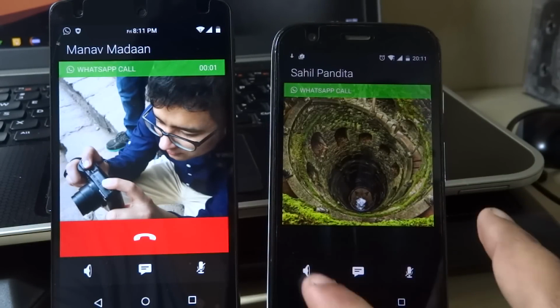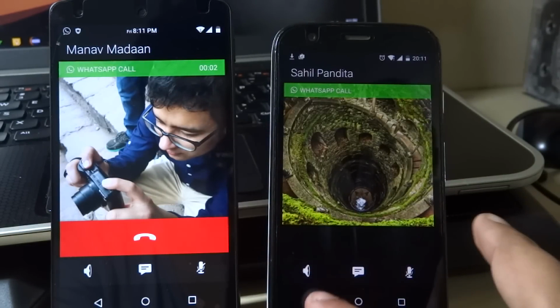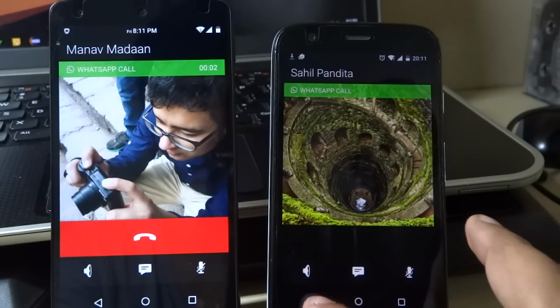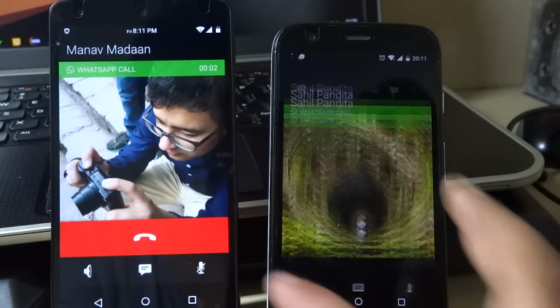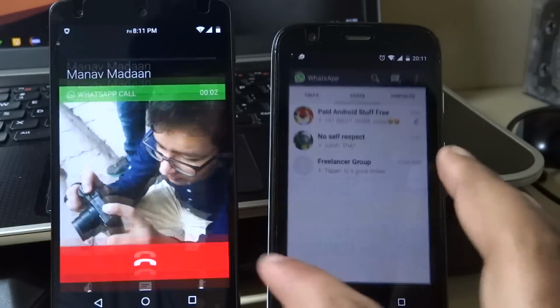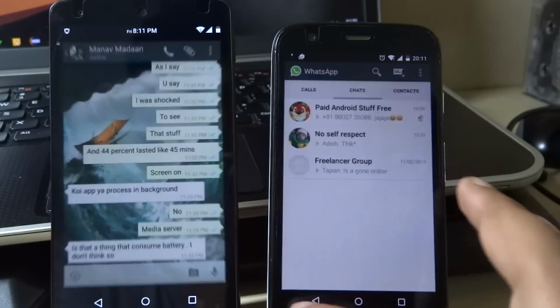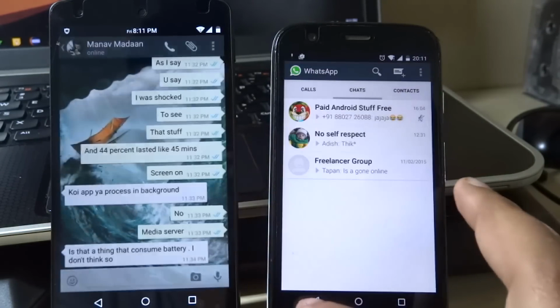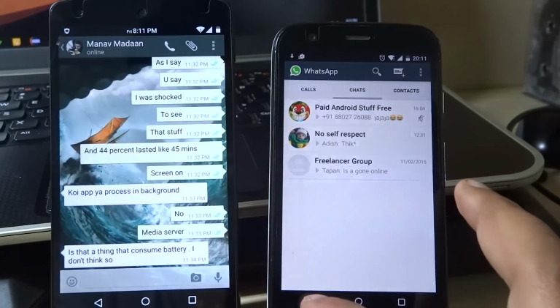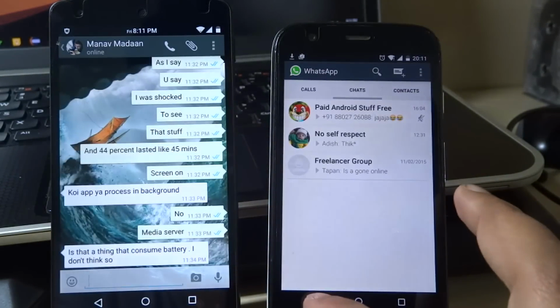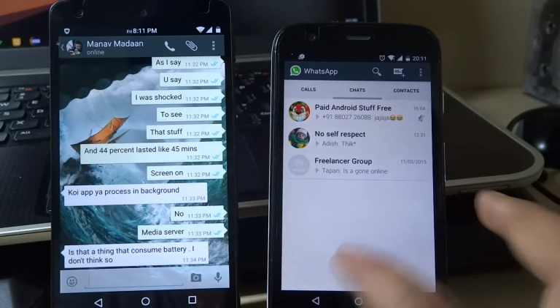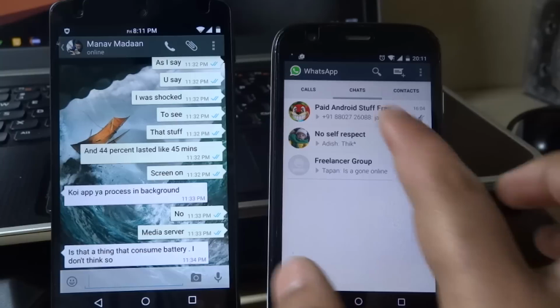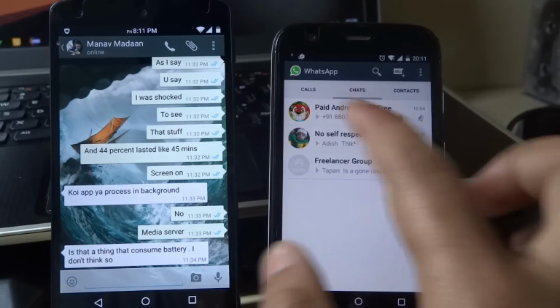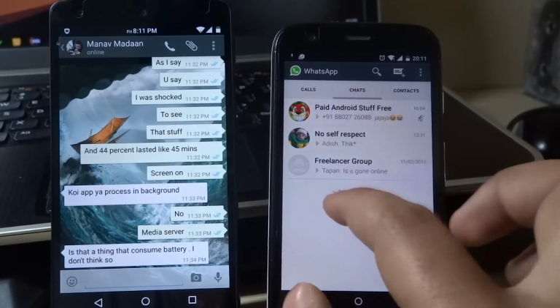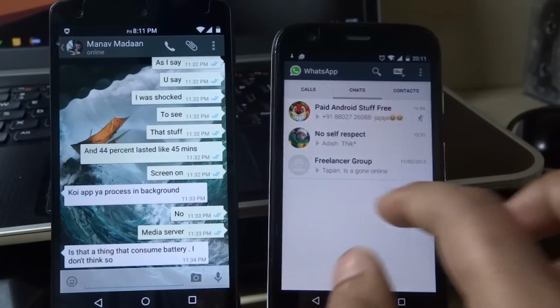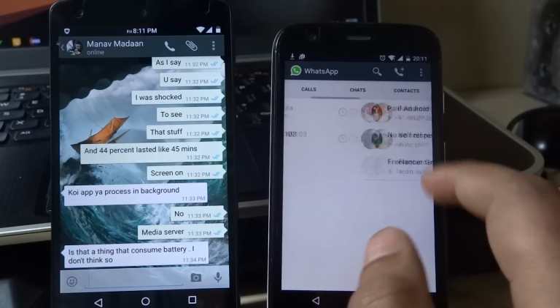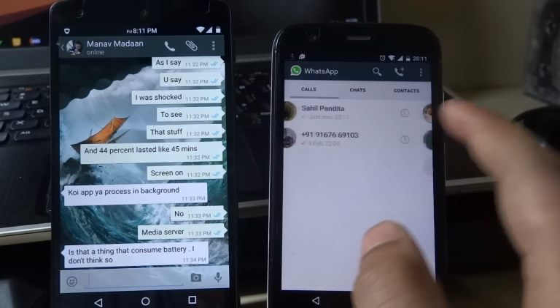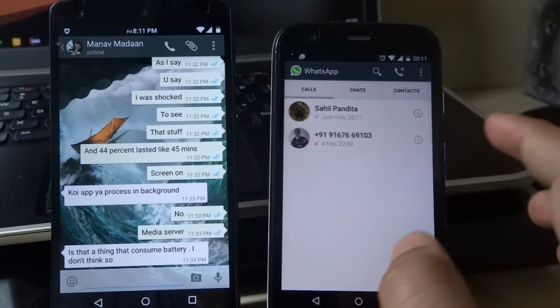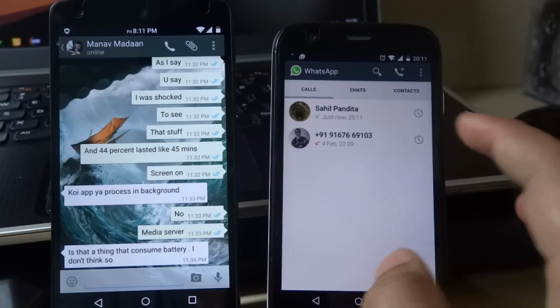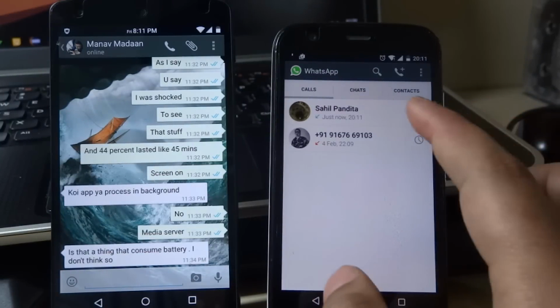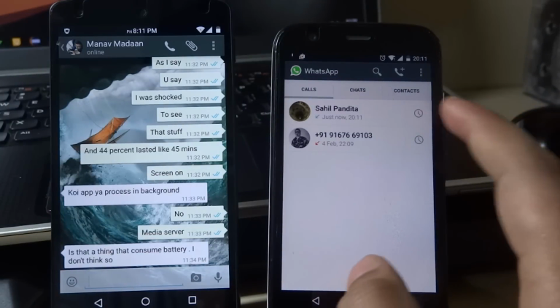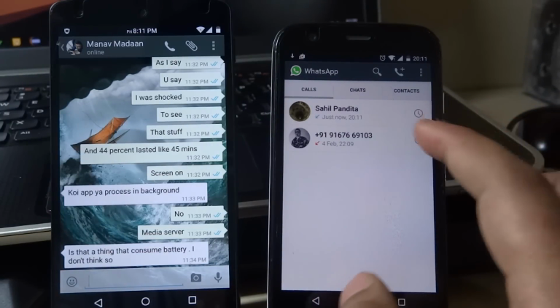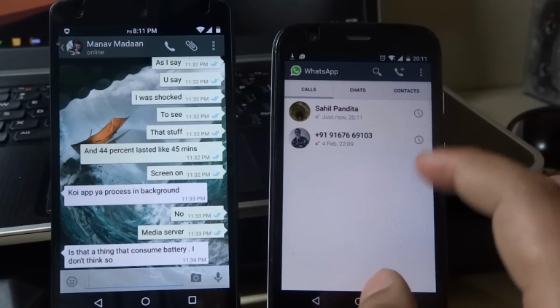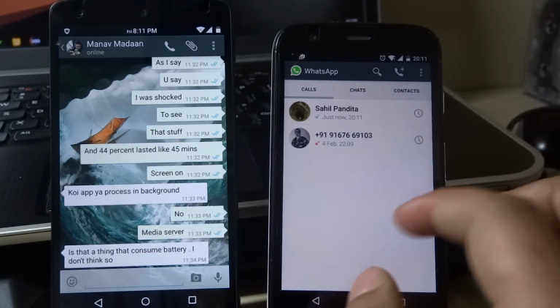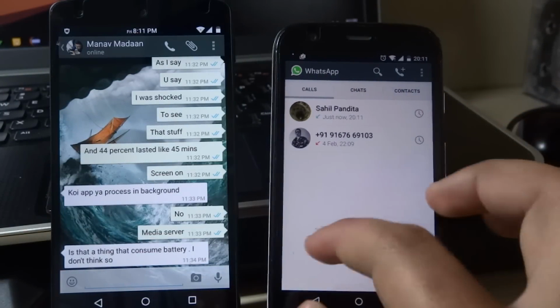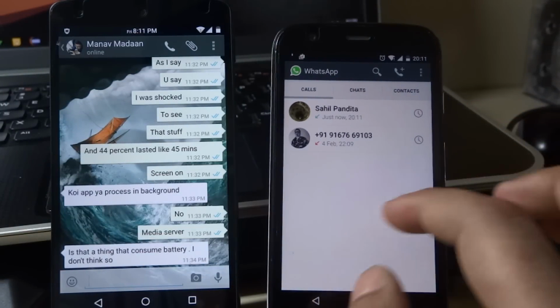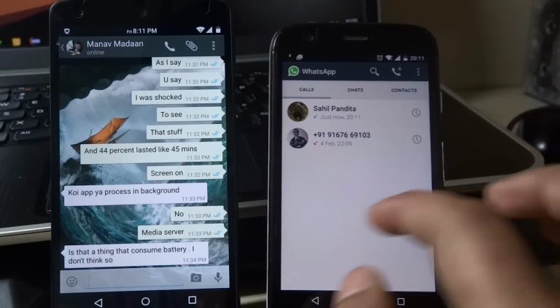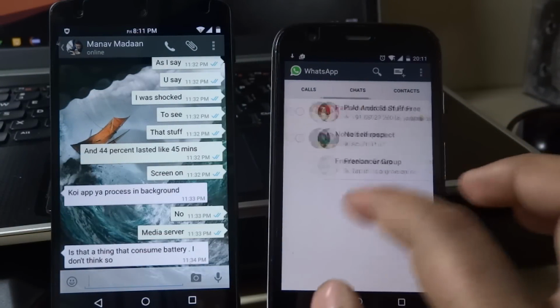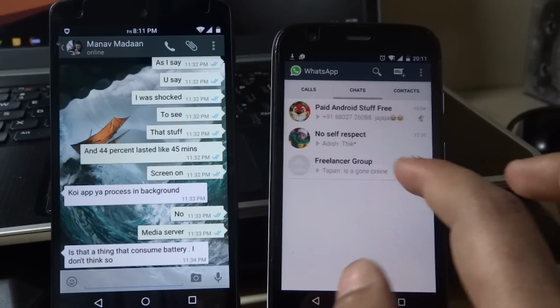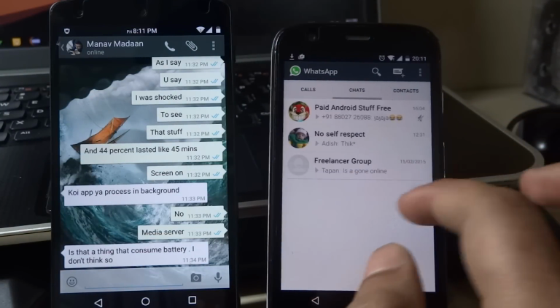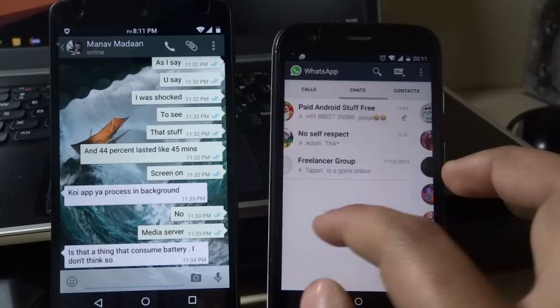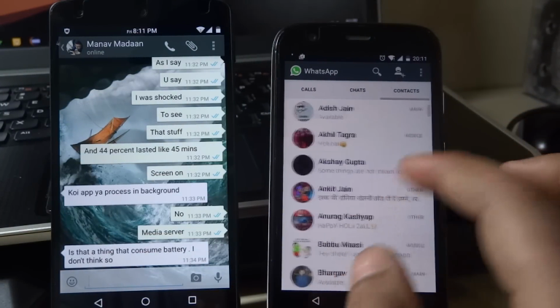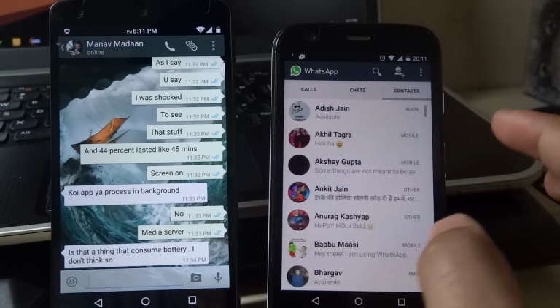As you can see, this device has also got a new tab that has the calls, chats, and contacts option. So that's how it works.